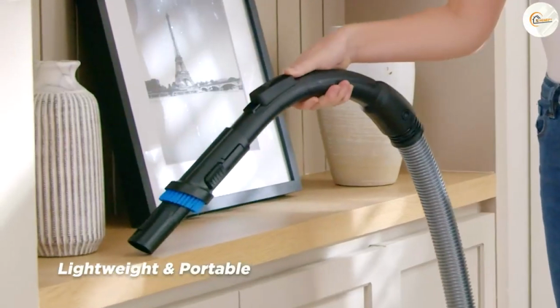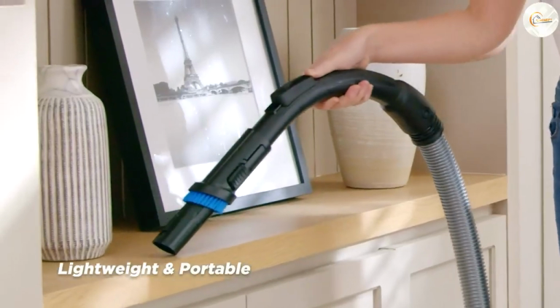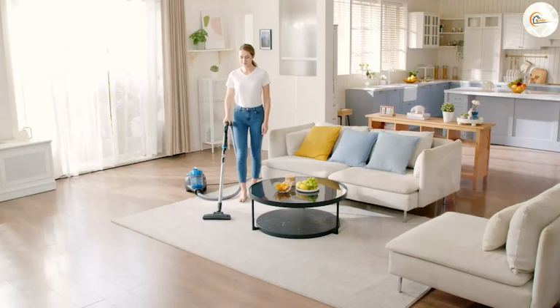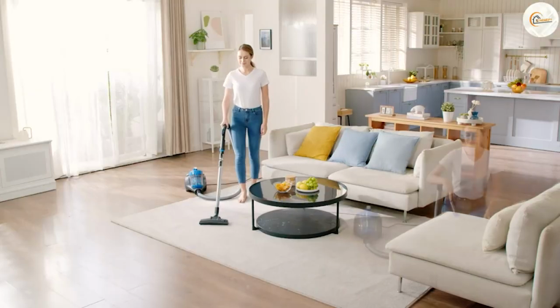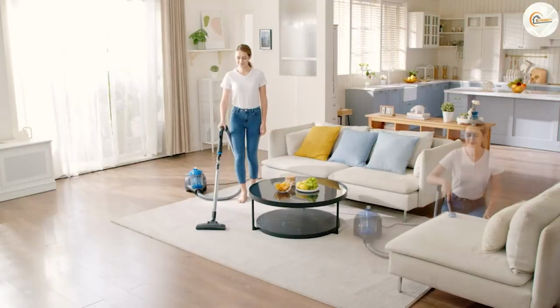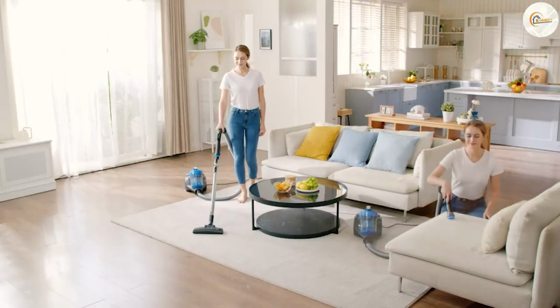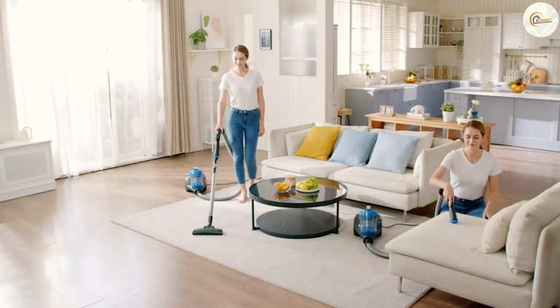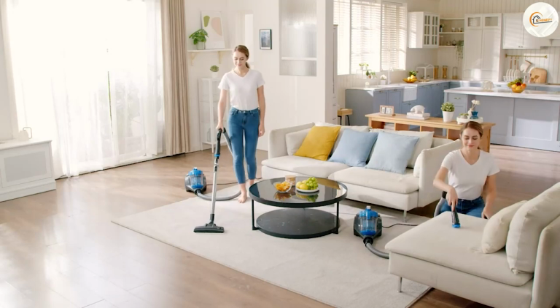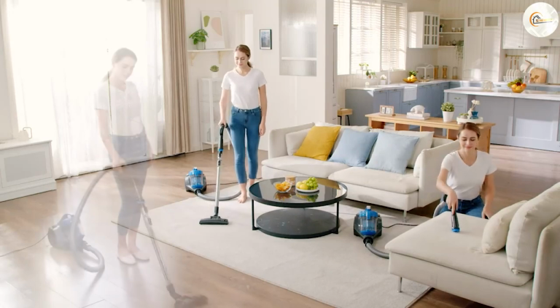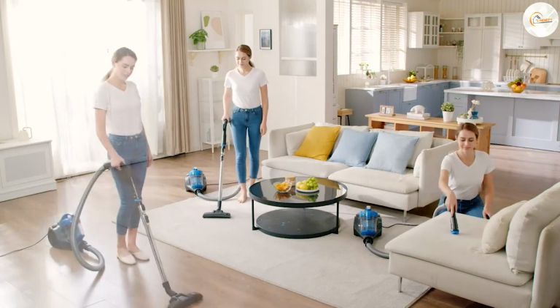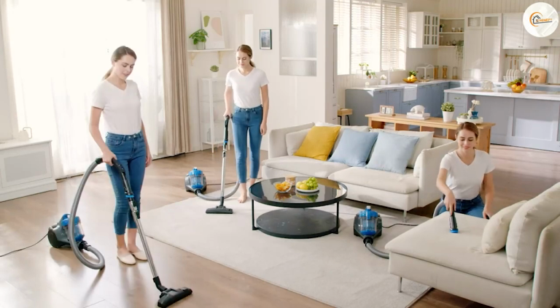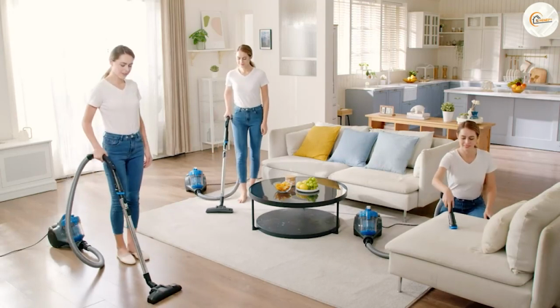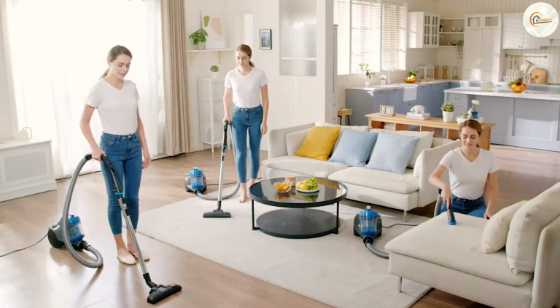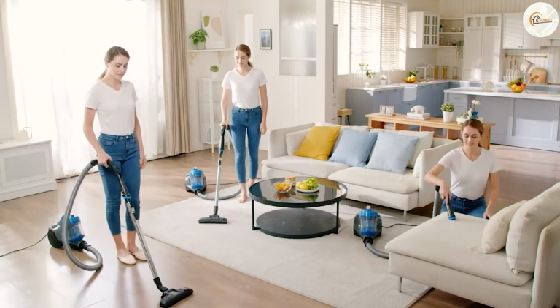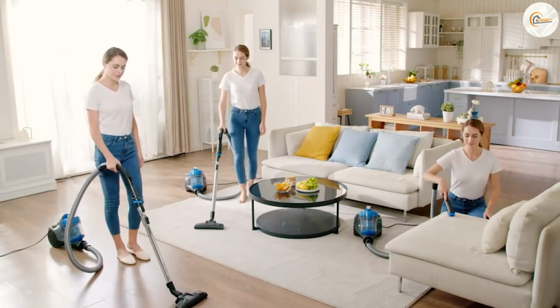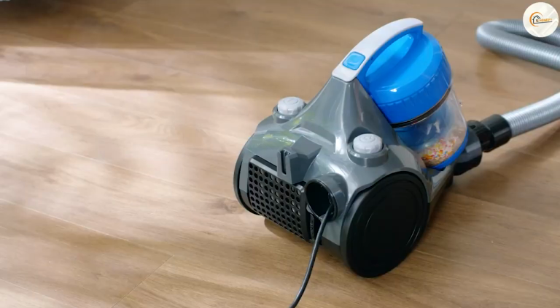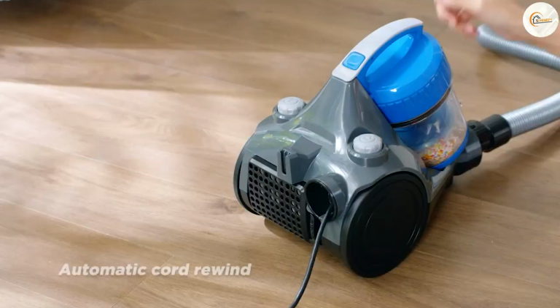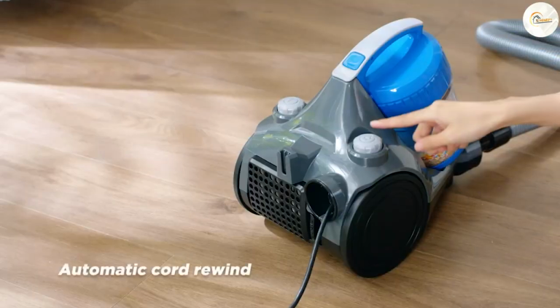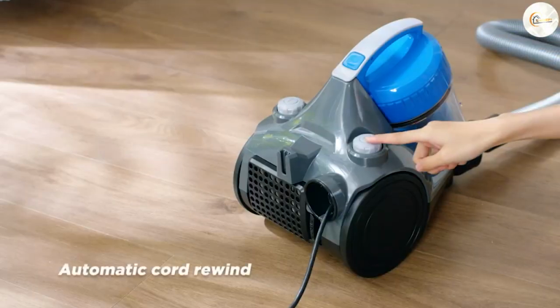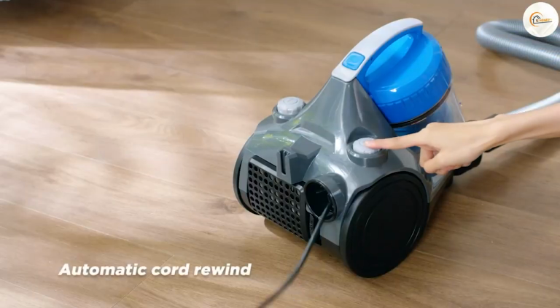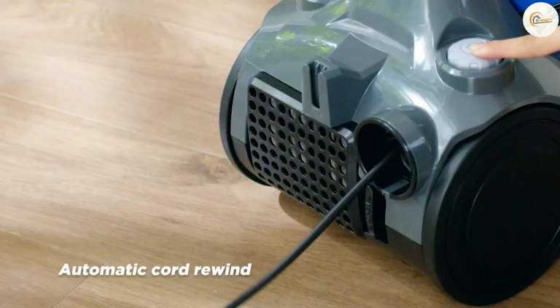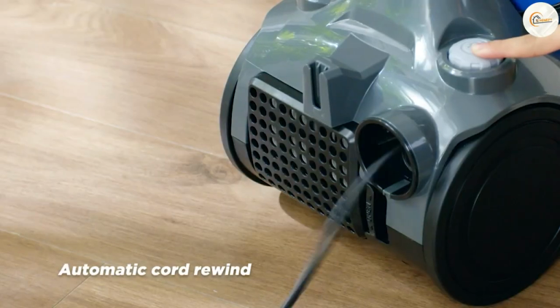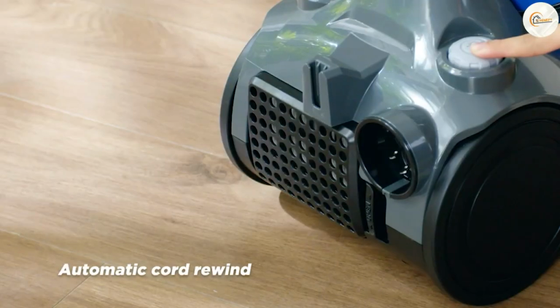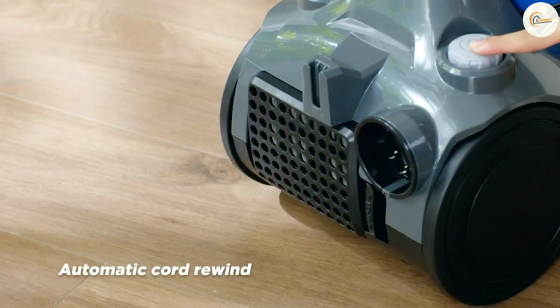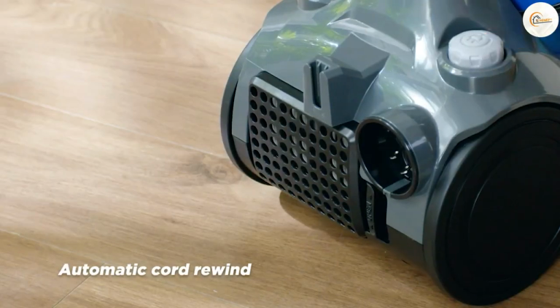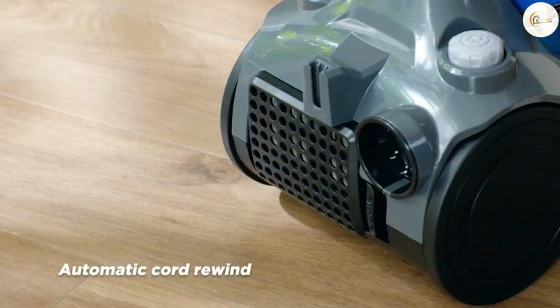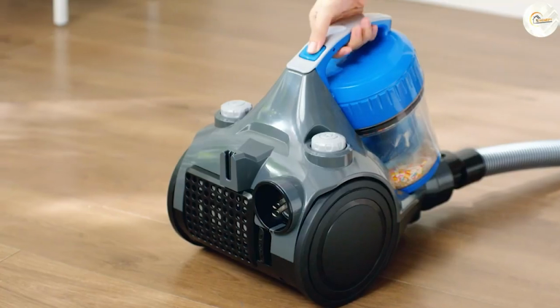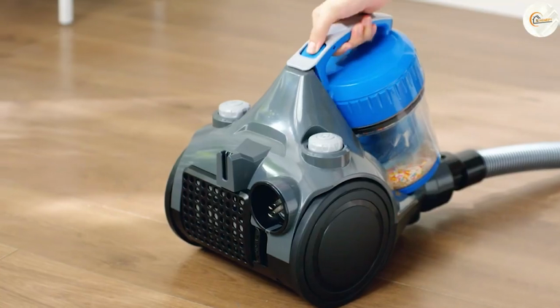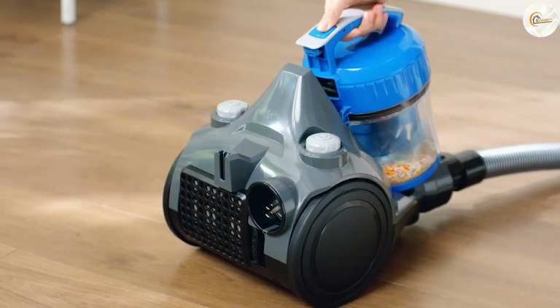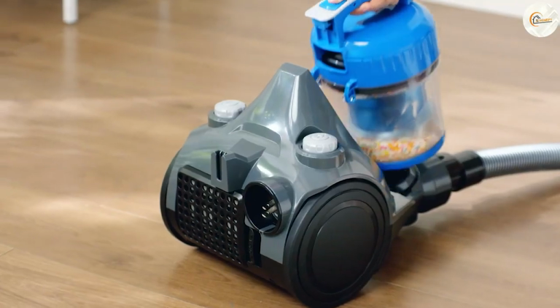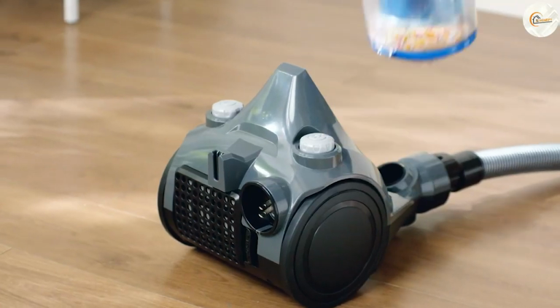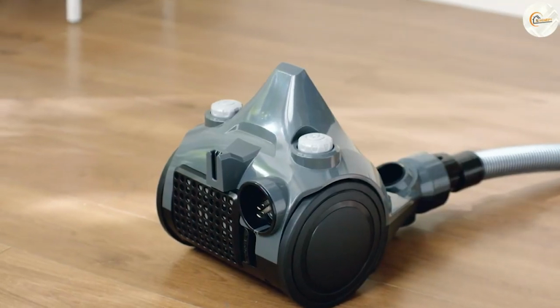We hope this video has been helpful in understanding the differences between vacuums and carpet cleaners. Thanks for watching.